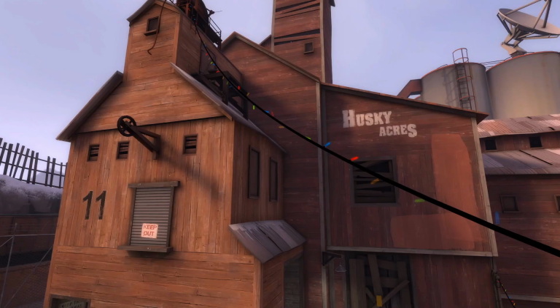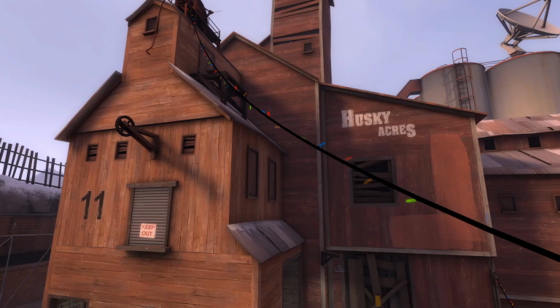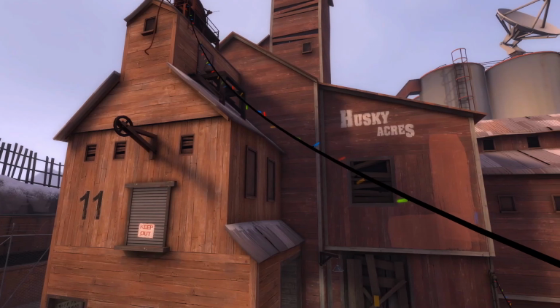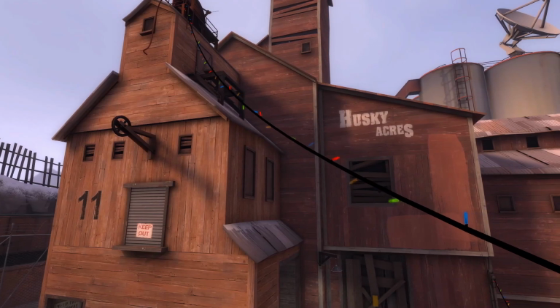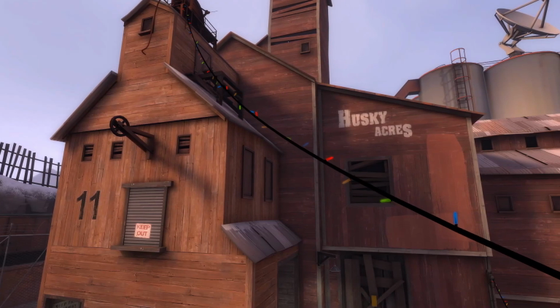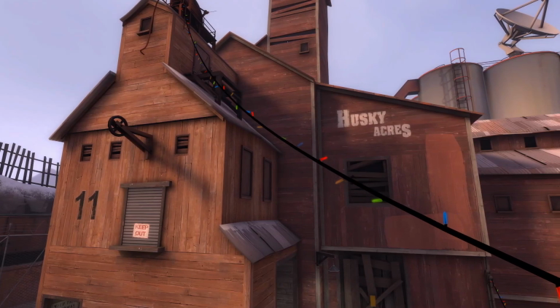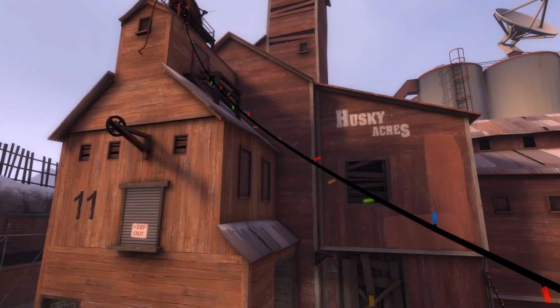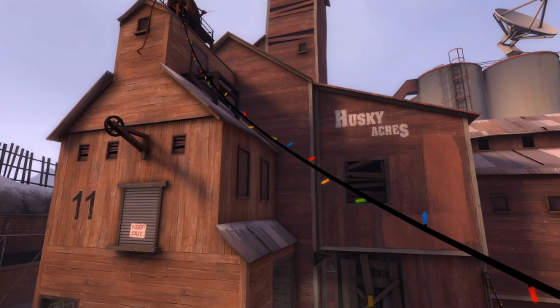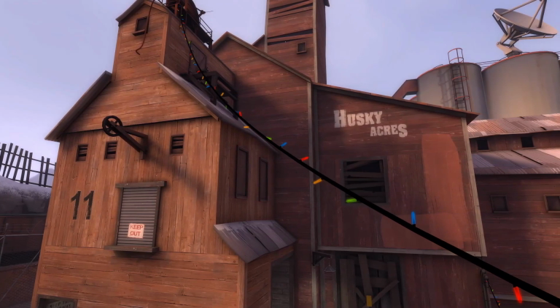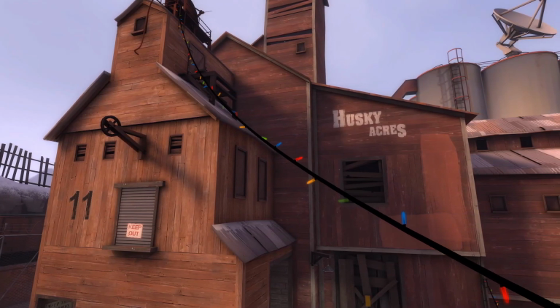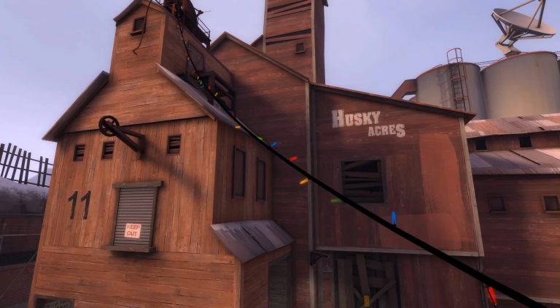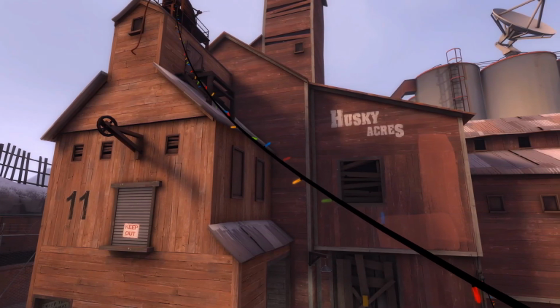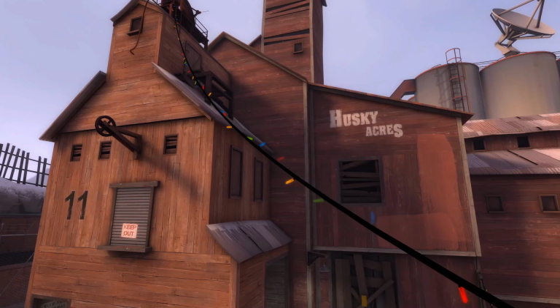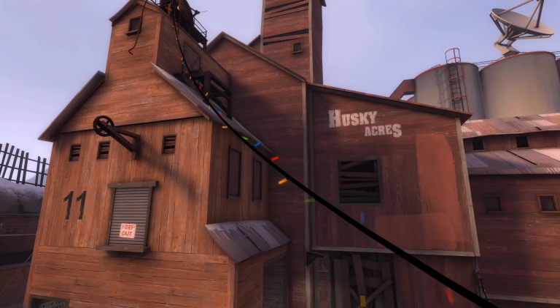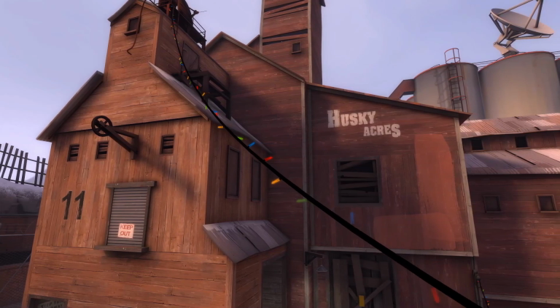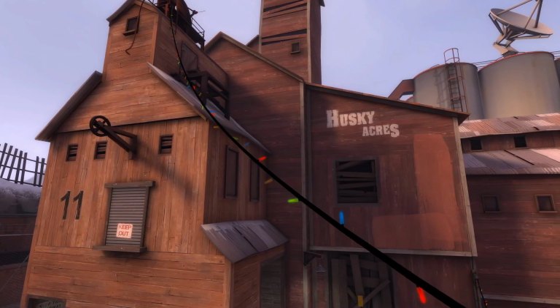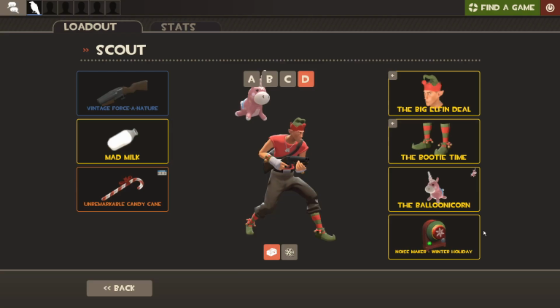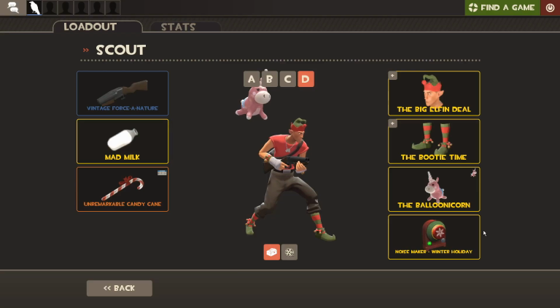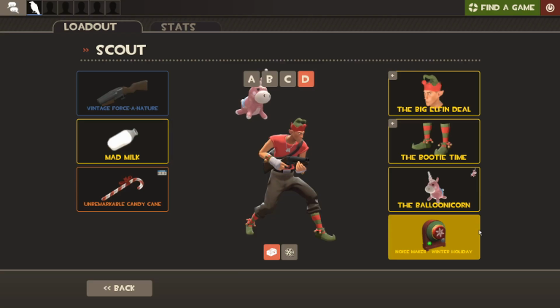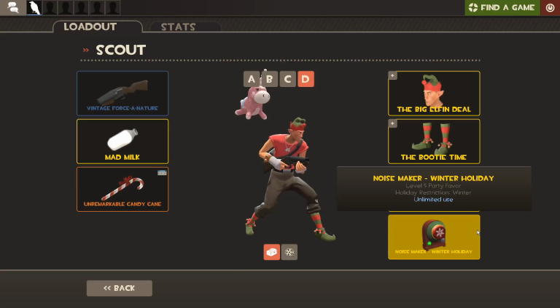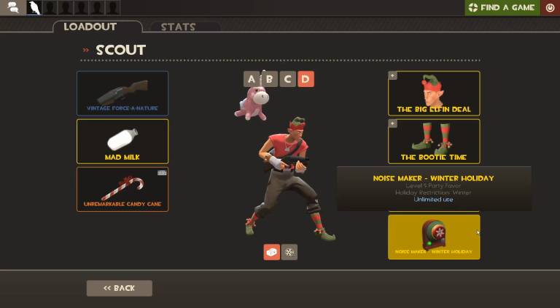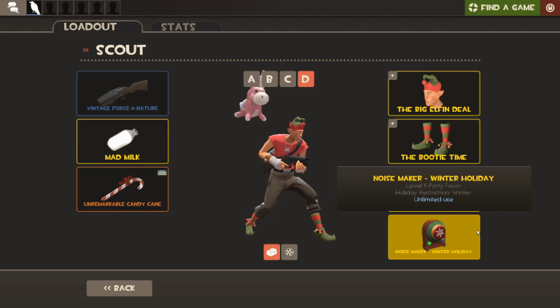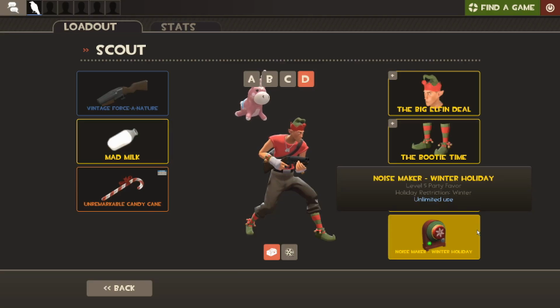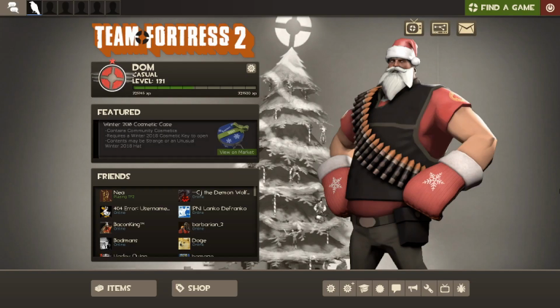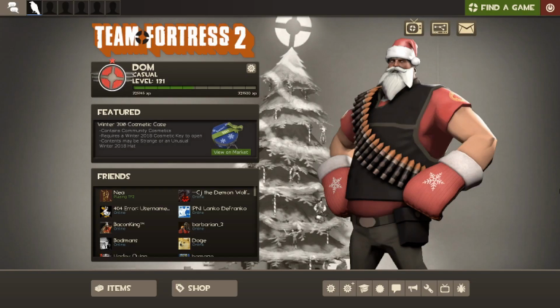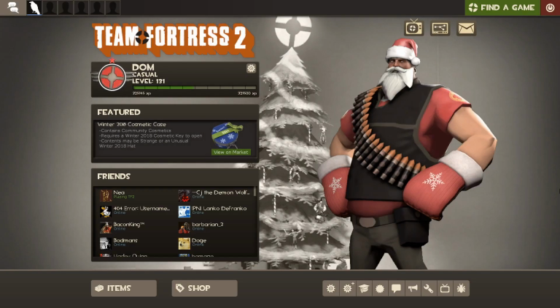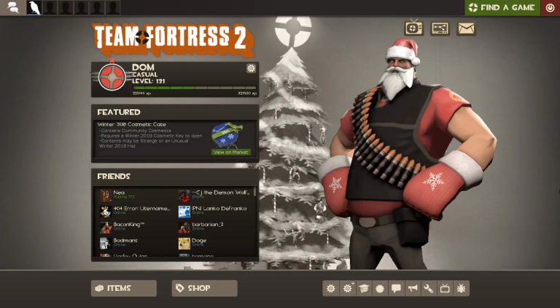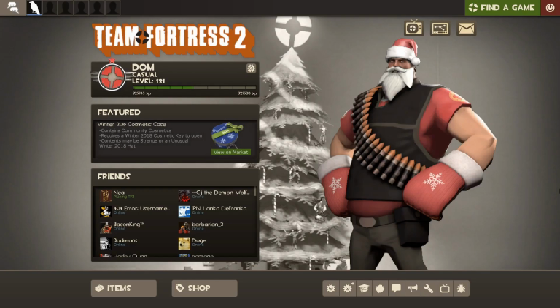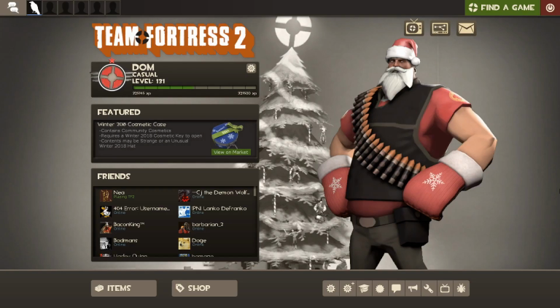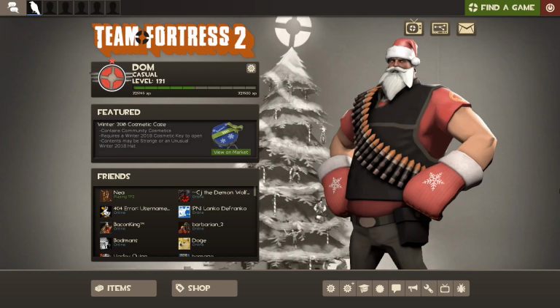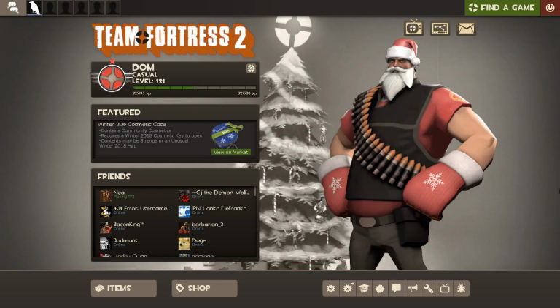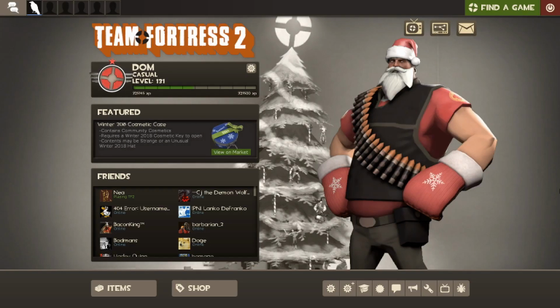The update re-enabled holiday-specific things from previous years, such as ropes with lights and the winter holiday noisemaker. The main menu's background was also made more festive.